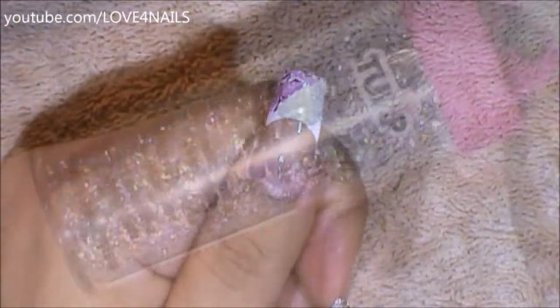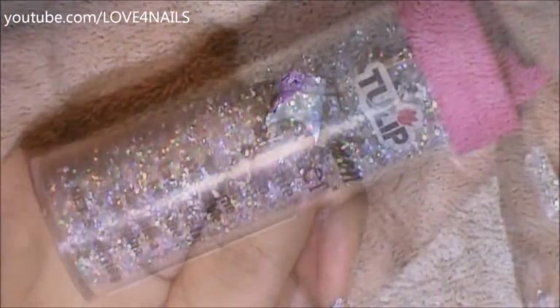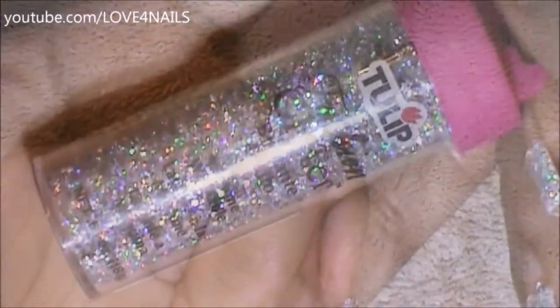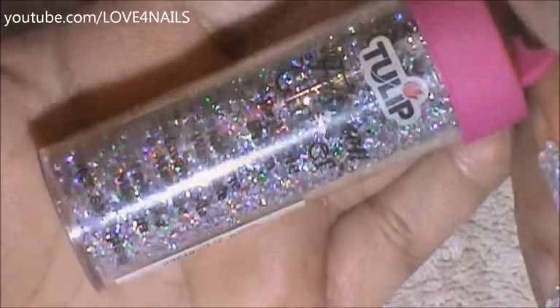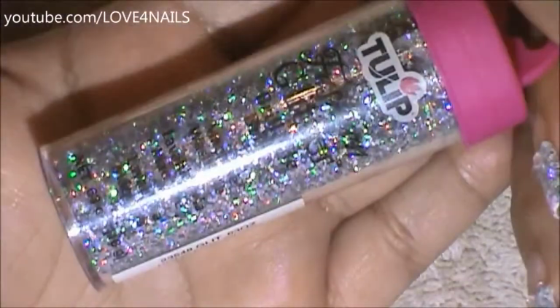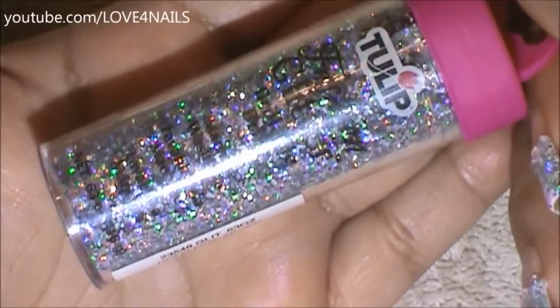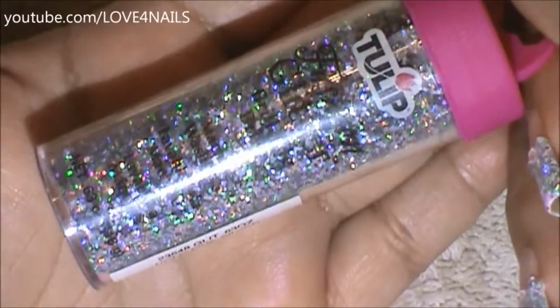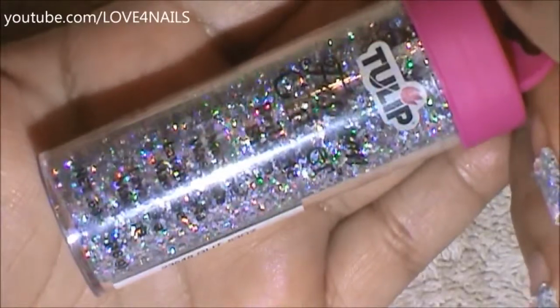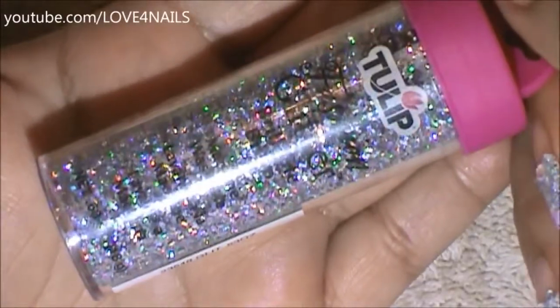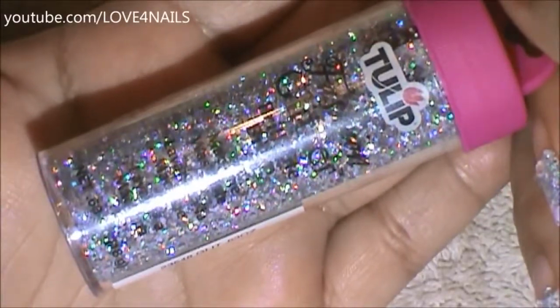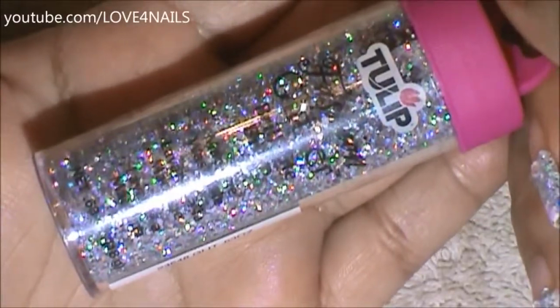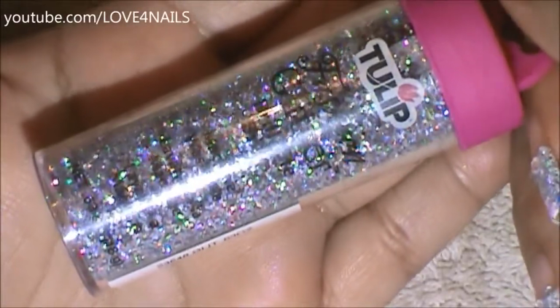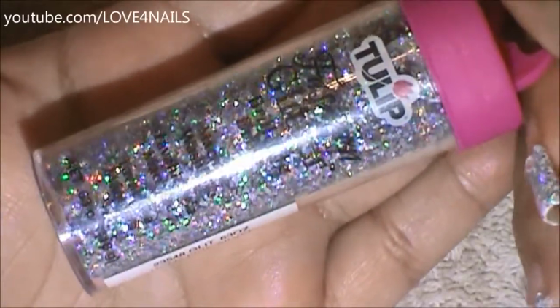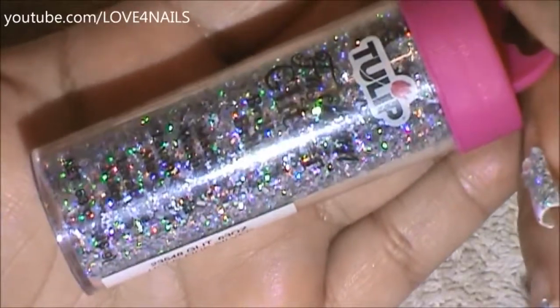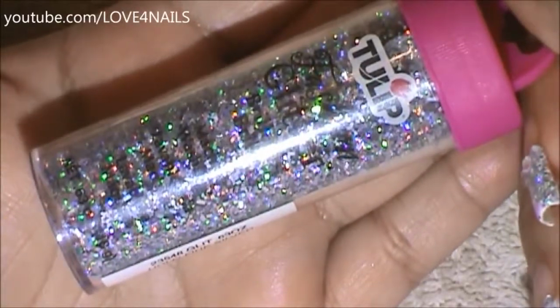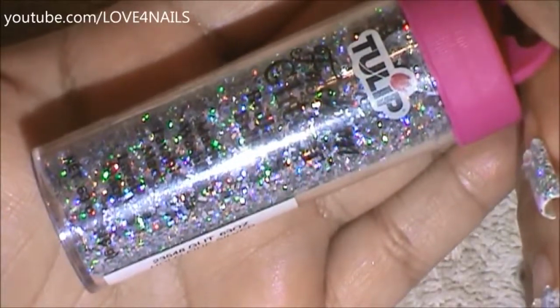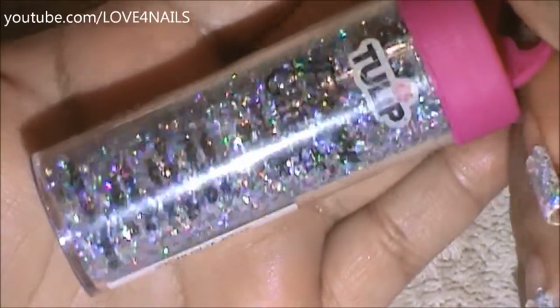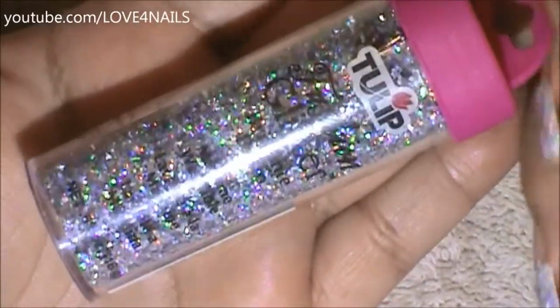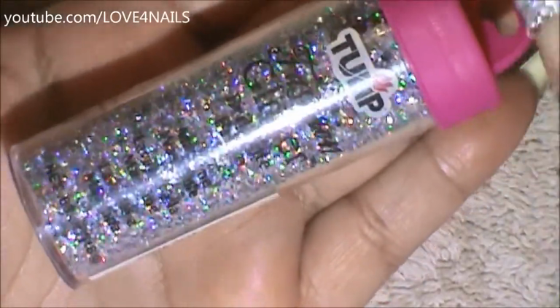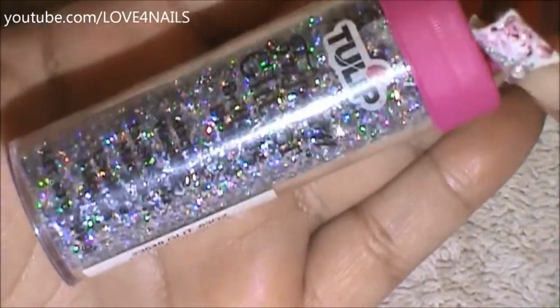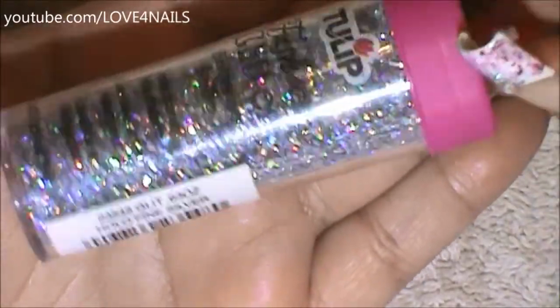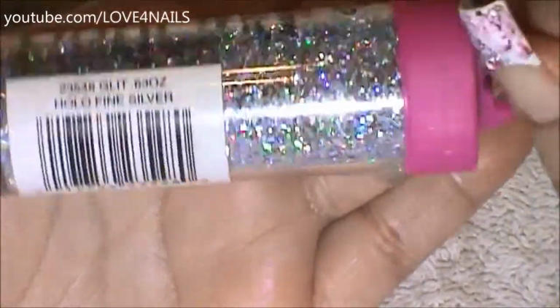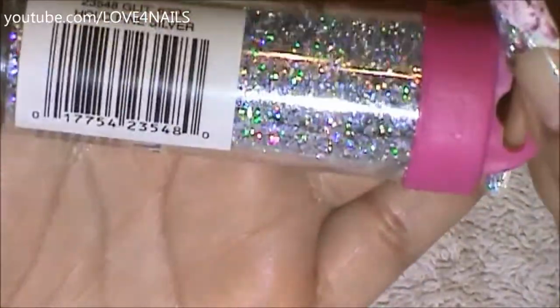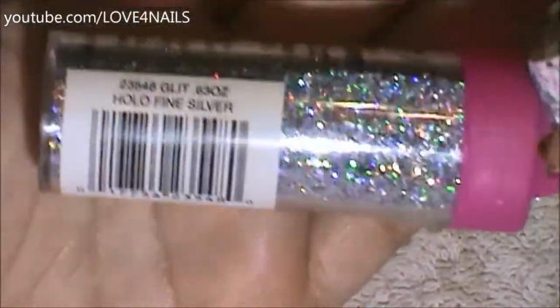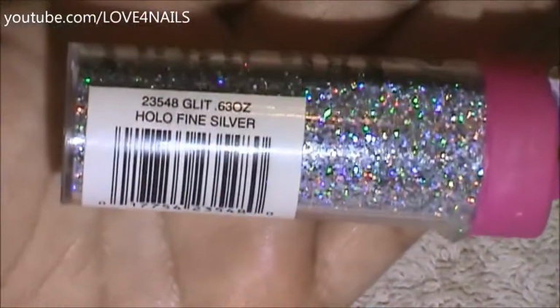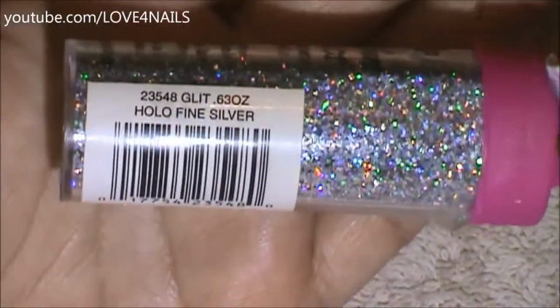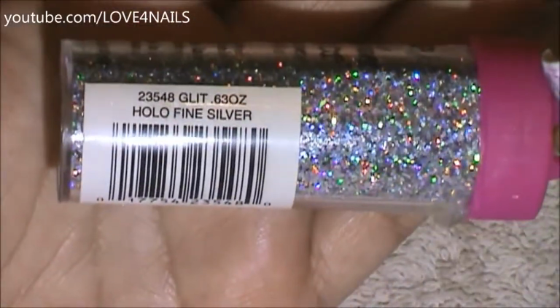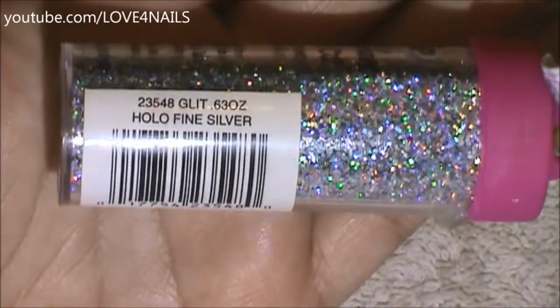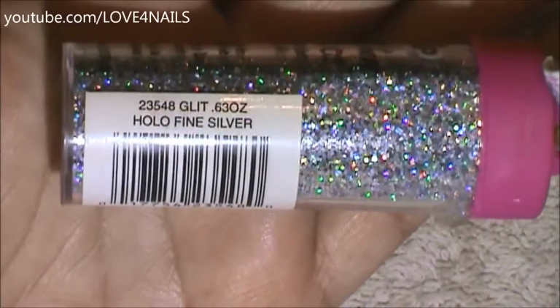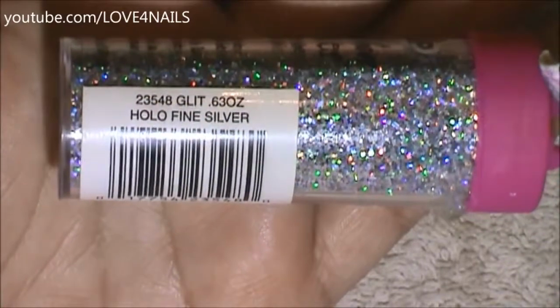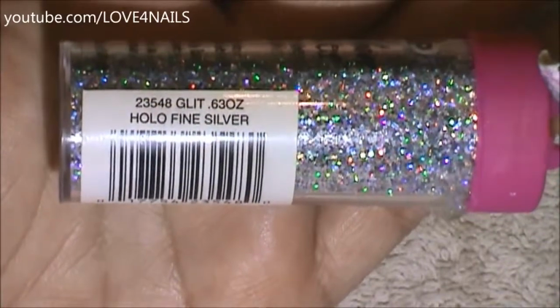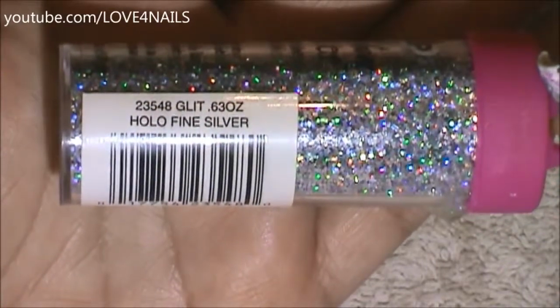Now I'm going to be applying this glitter over my white polished area. It's by Tulip, it's fashion glitter — this one's called hollow fine silver.